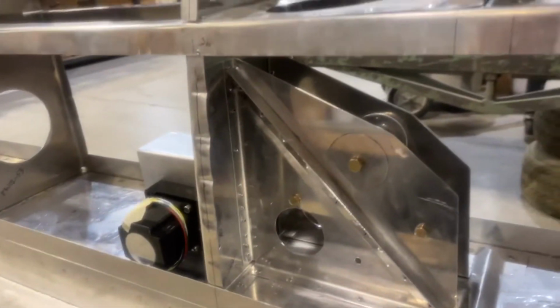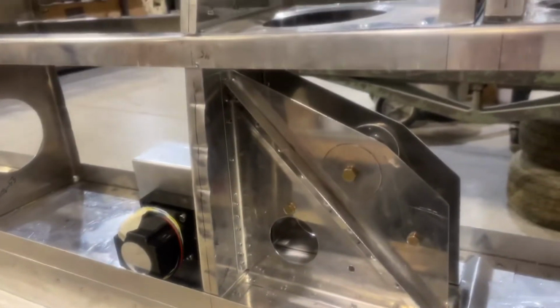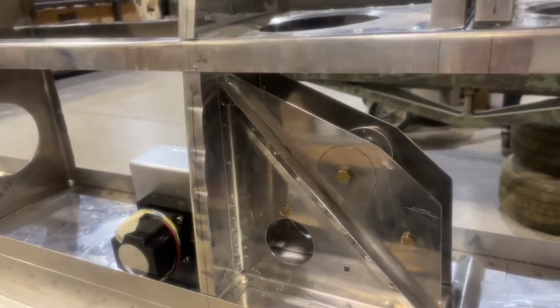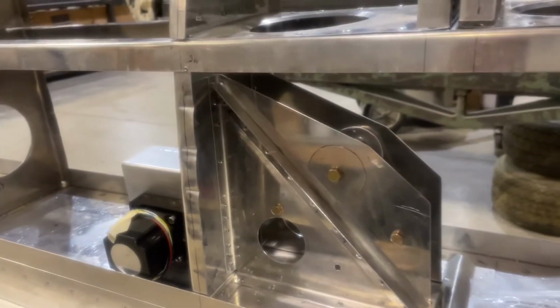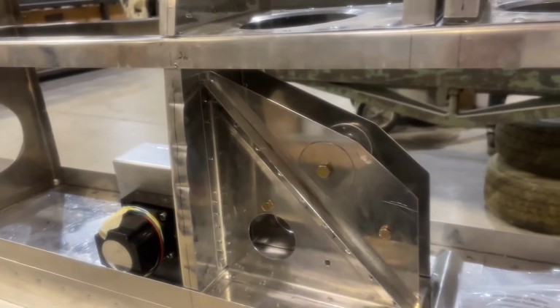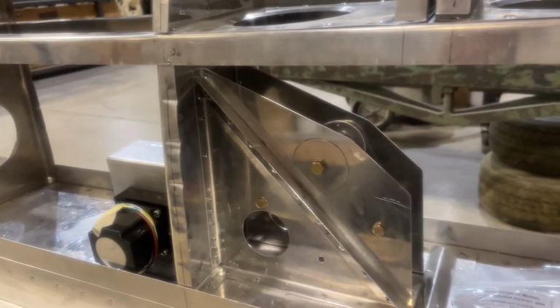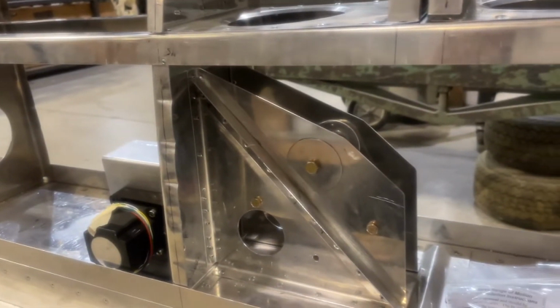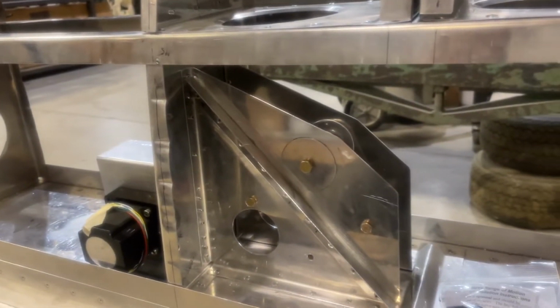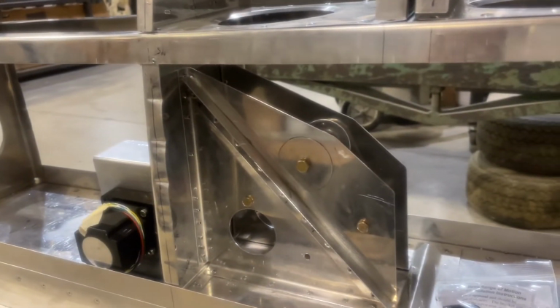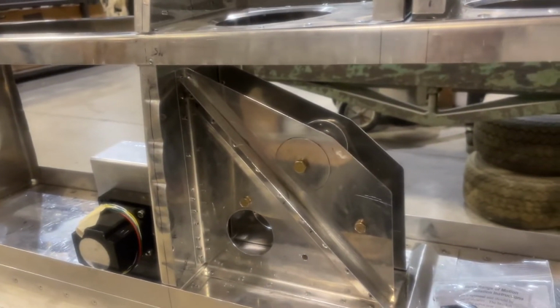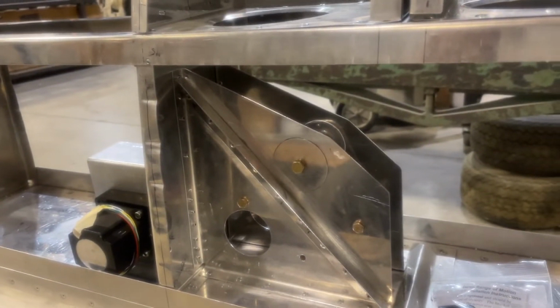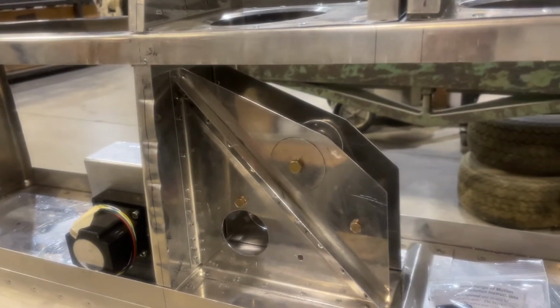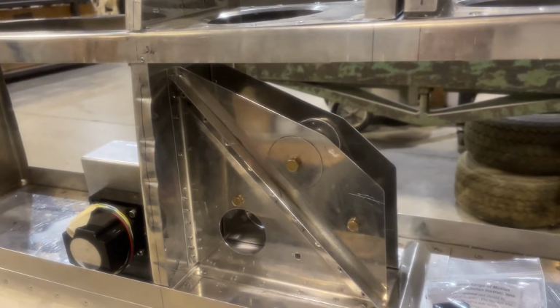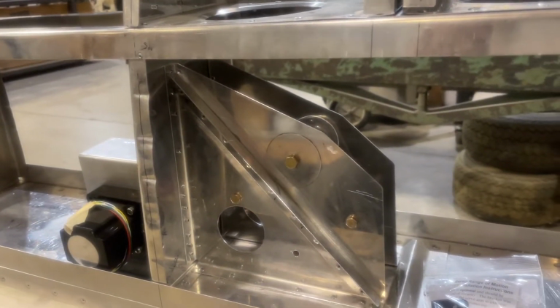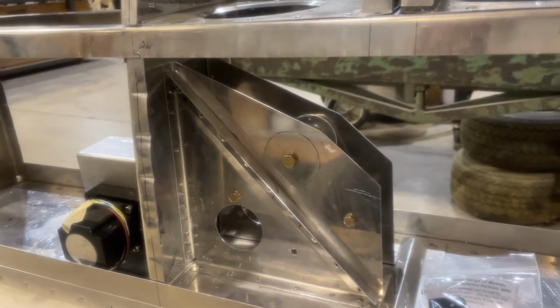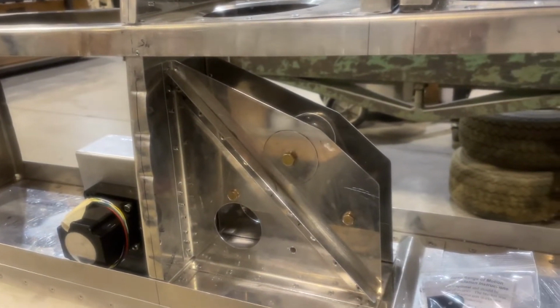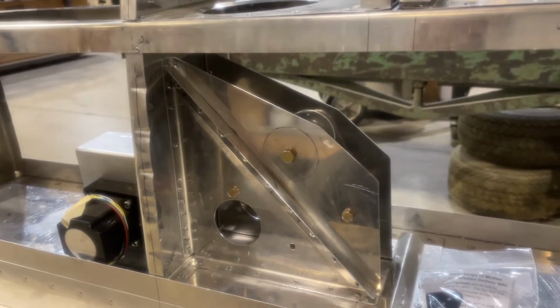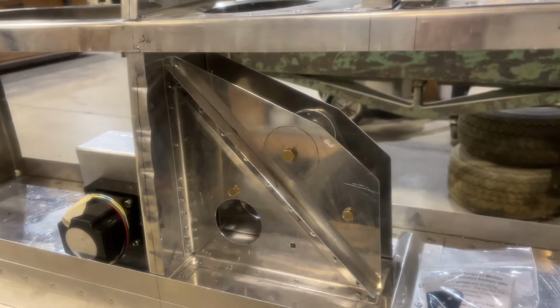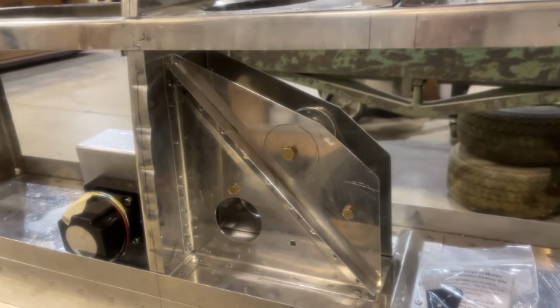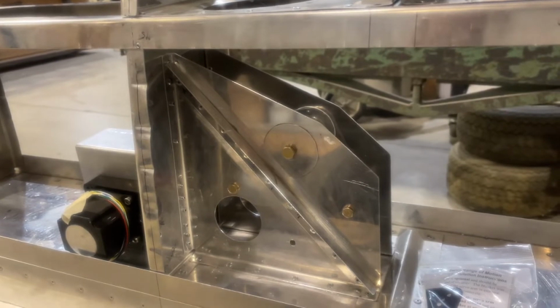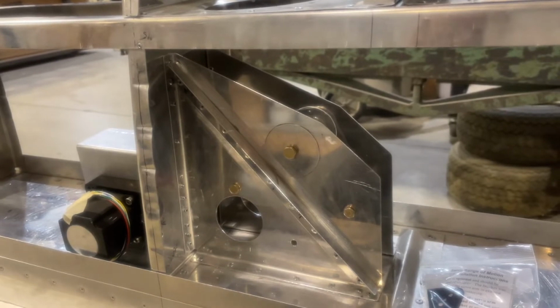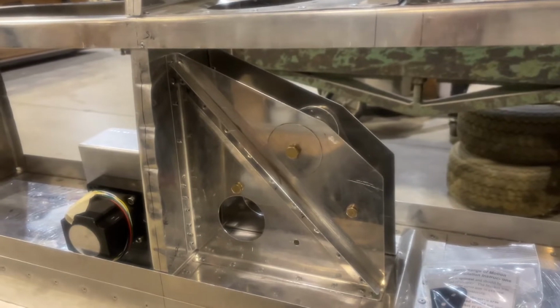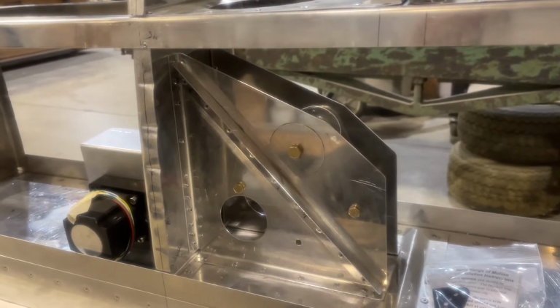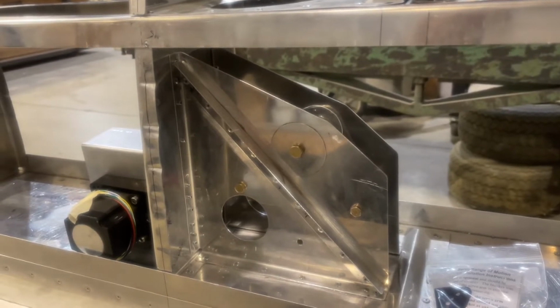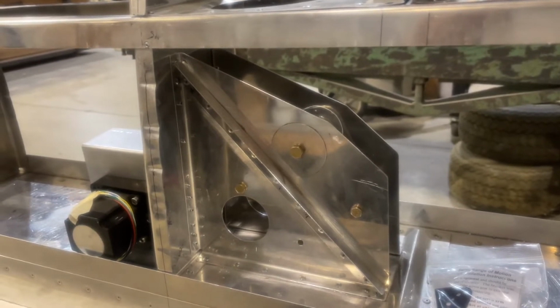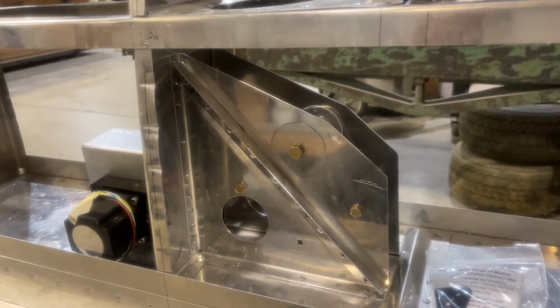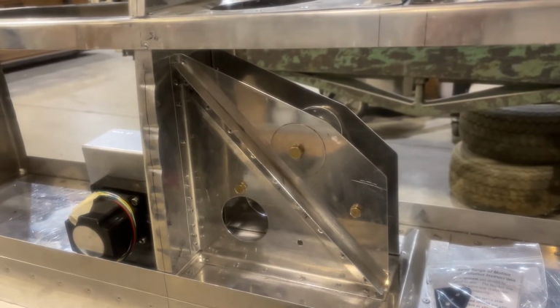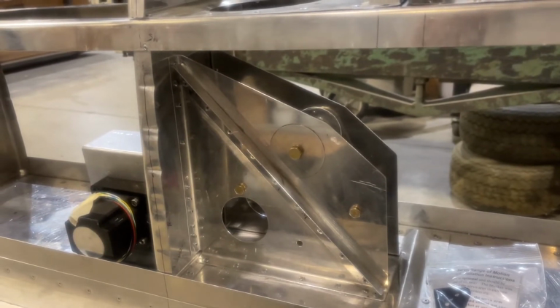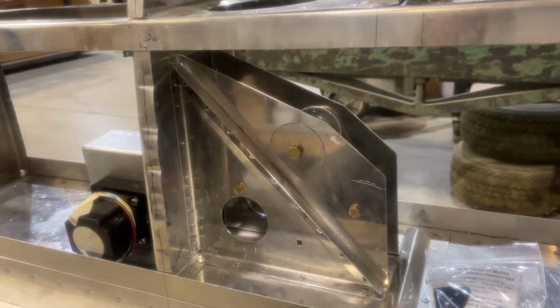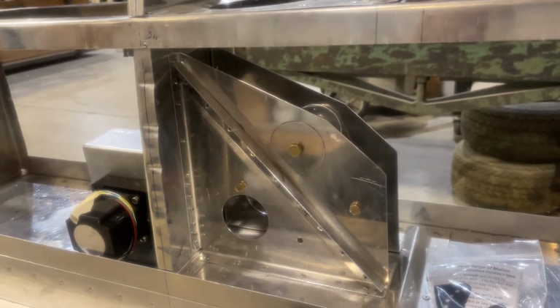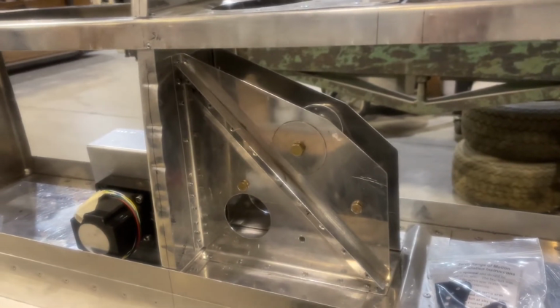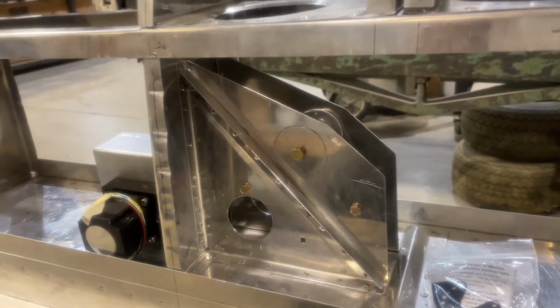Now we're working on the push-pull rod of the servo motor. Once that's done, I'll start working on the skins.